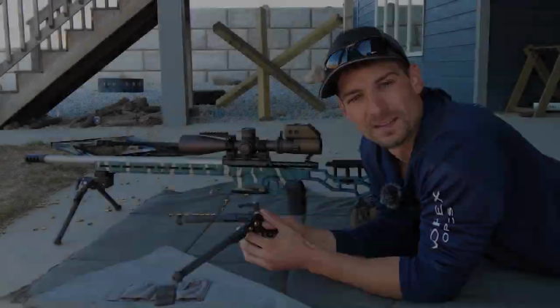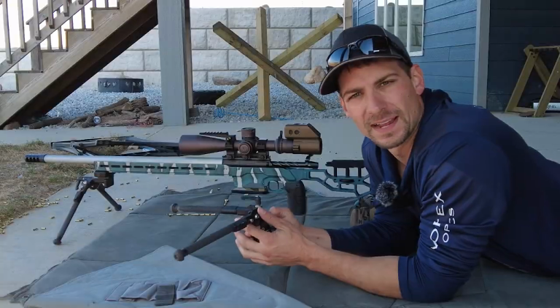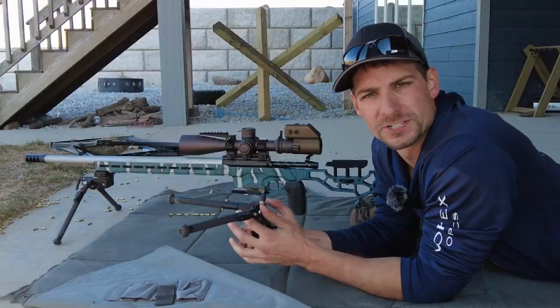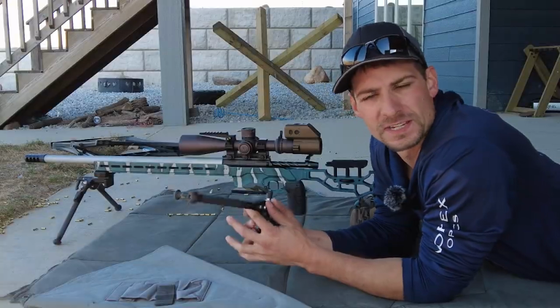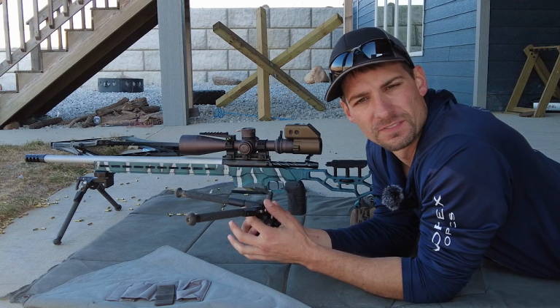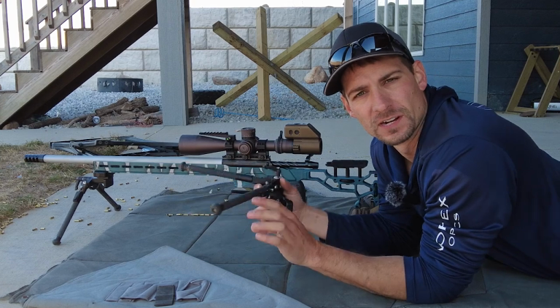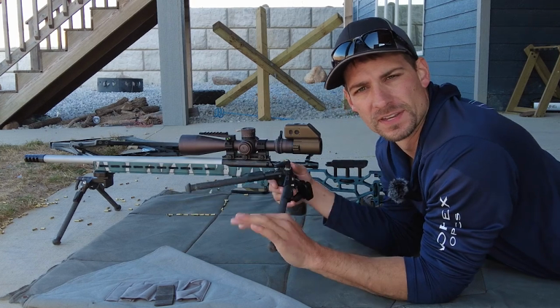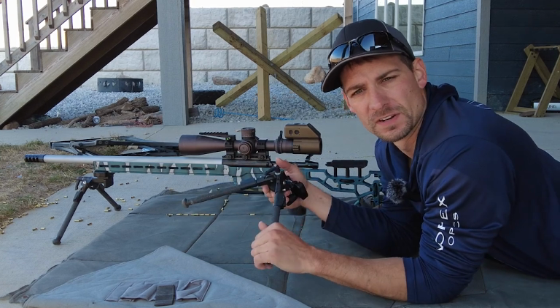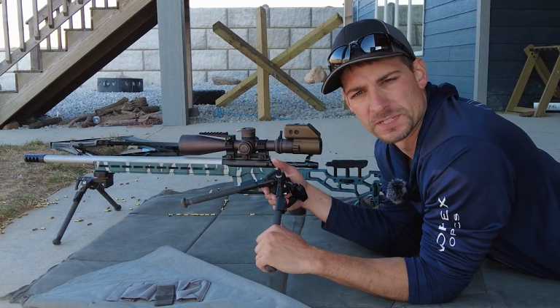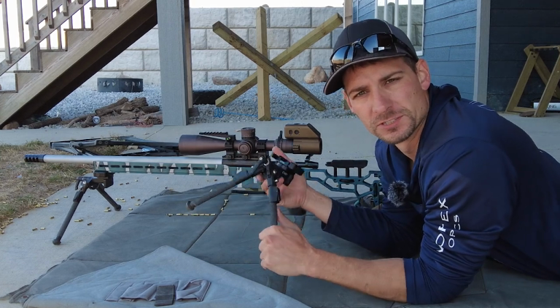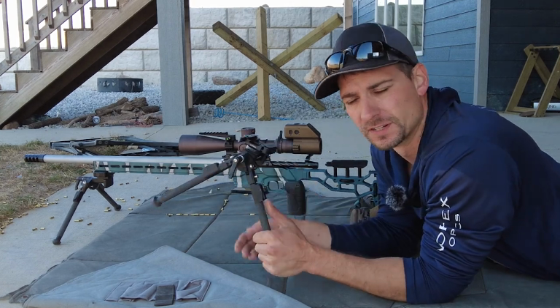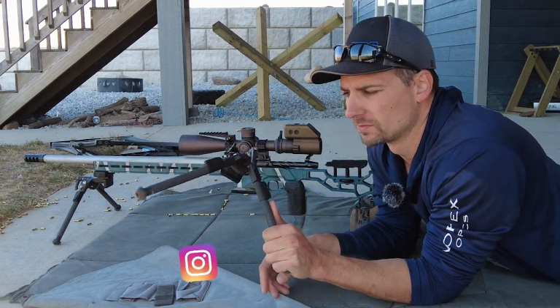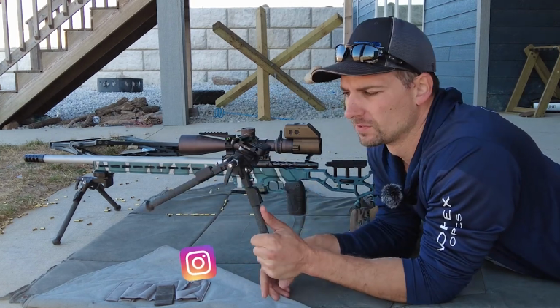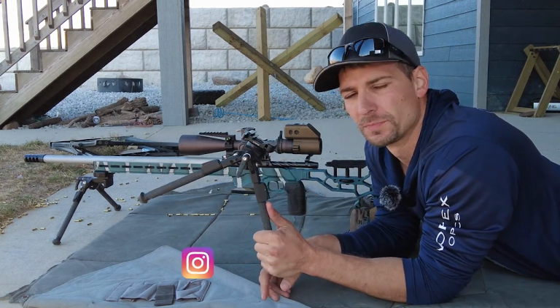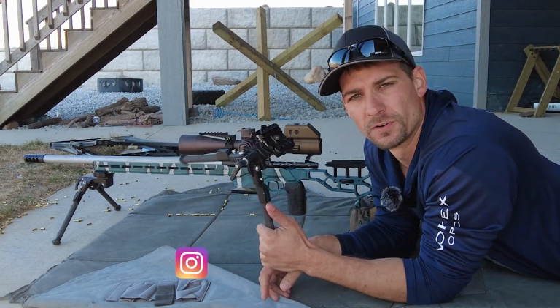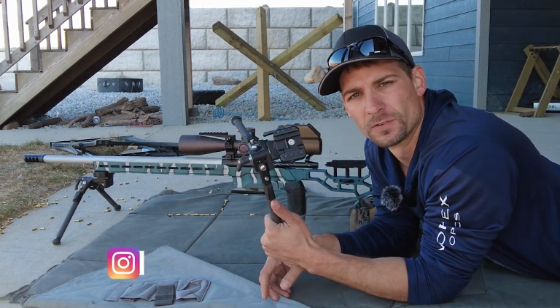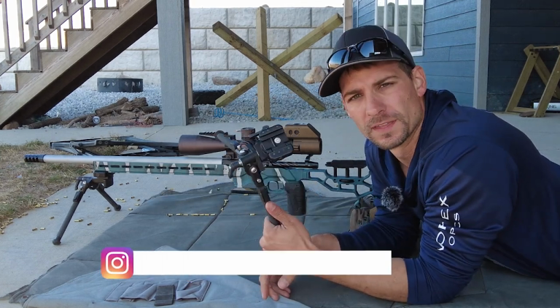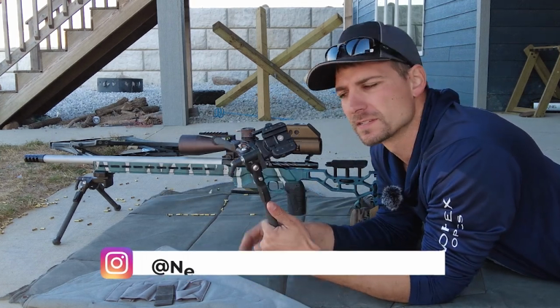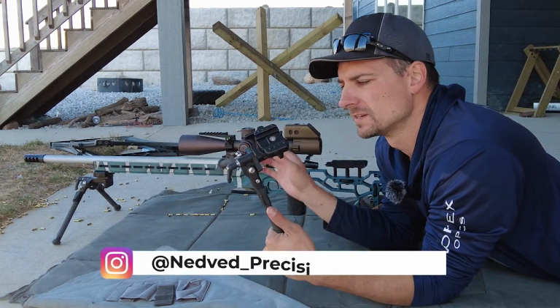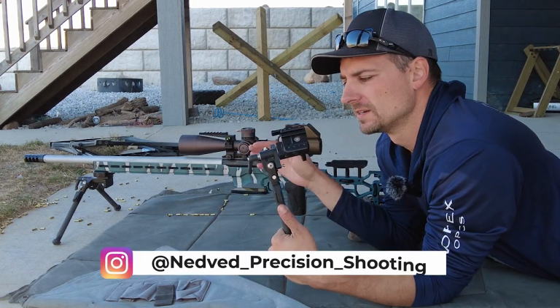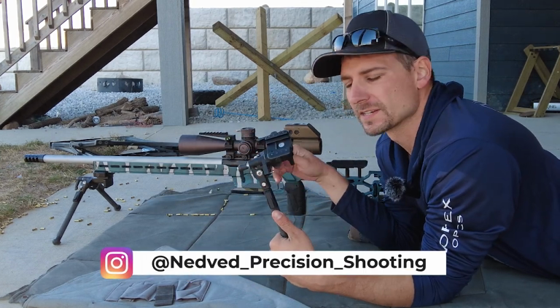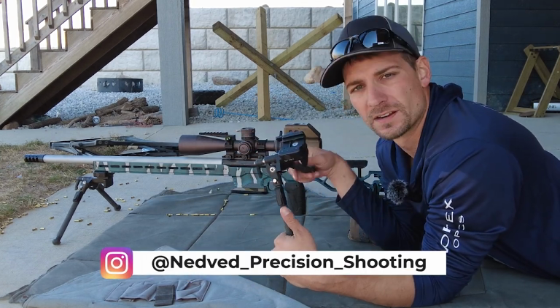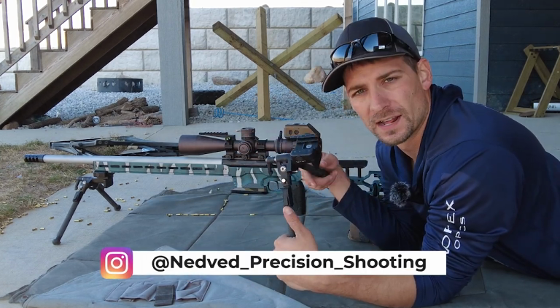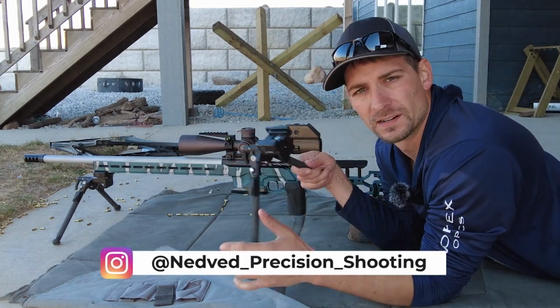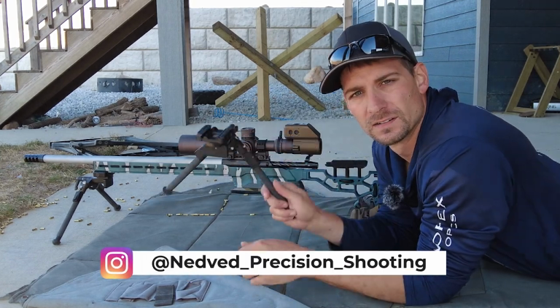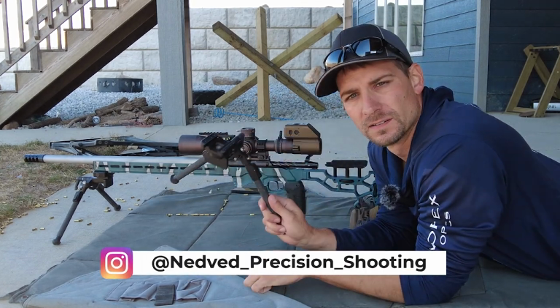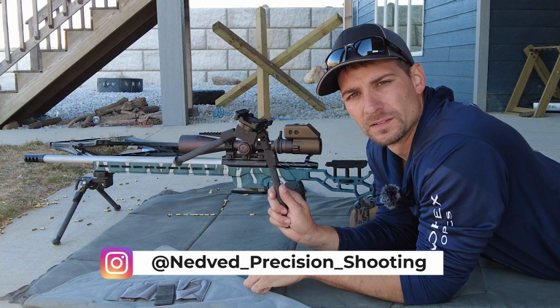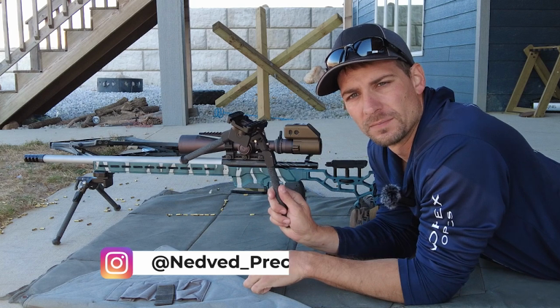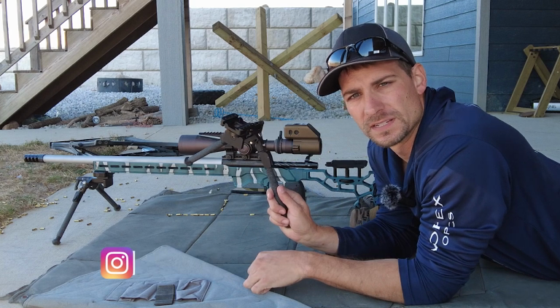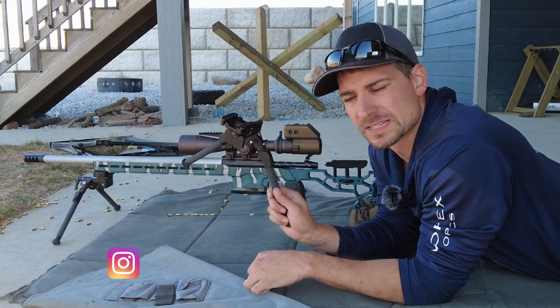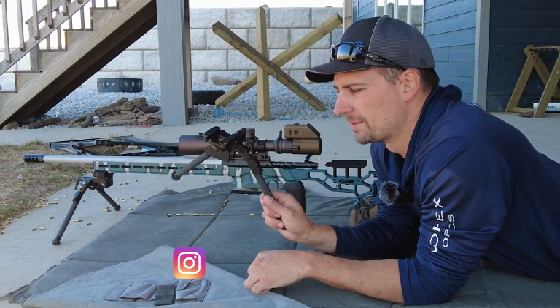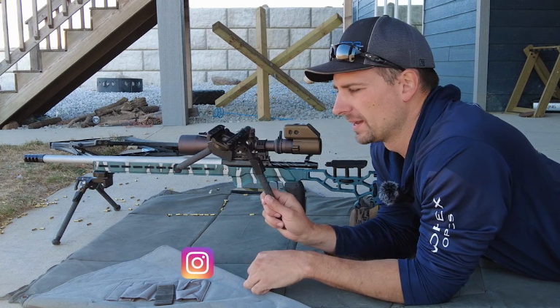Hey guys, Jason Nedved here with Nedved Precision Shooting. We're going to be going over this $600 MDT Skypod.